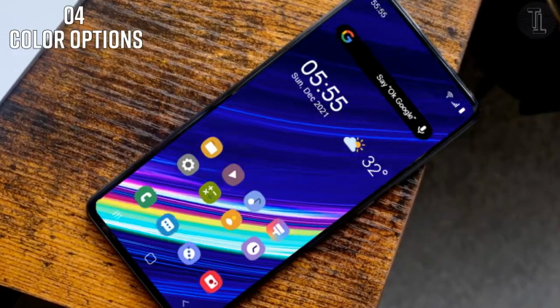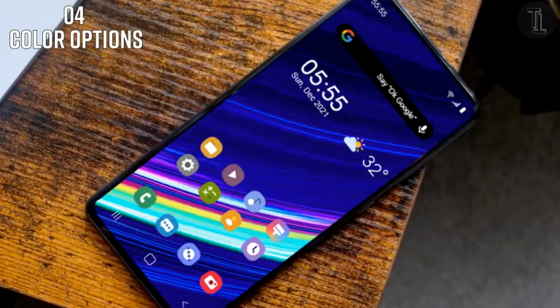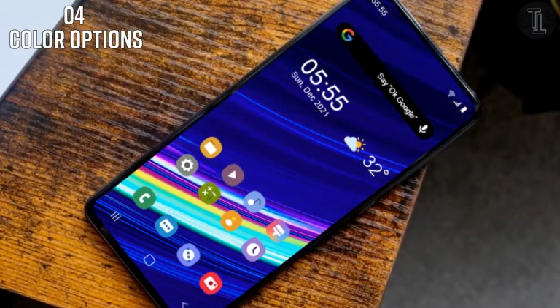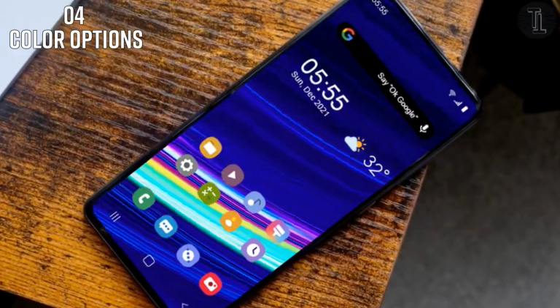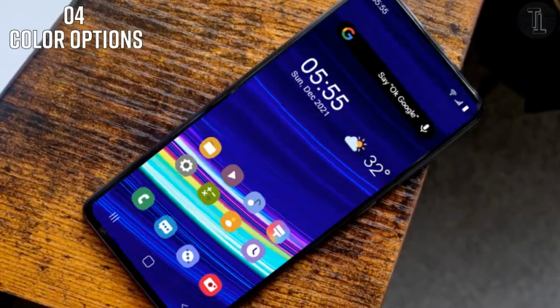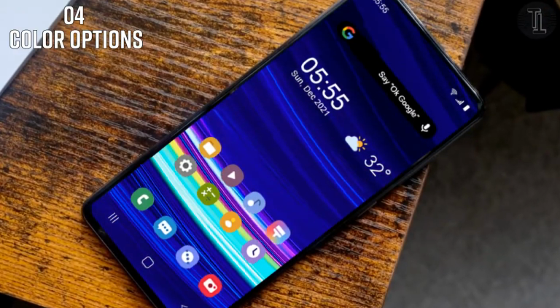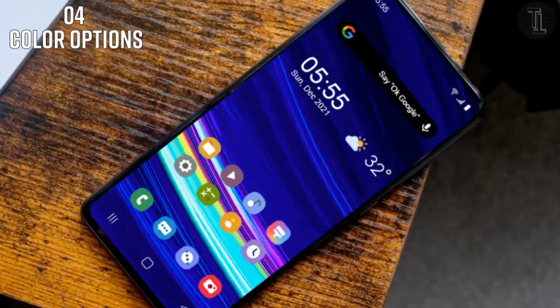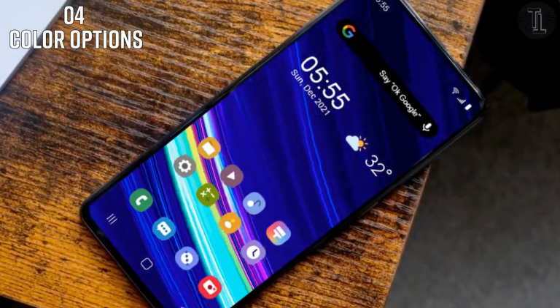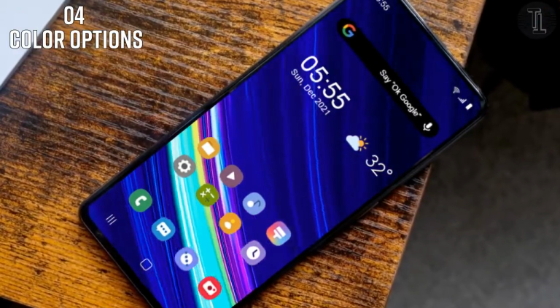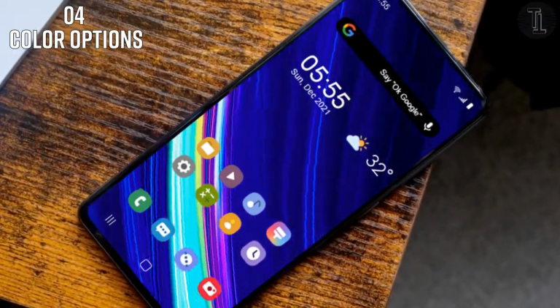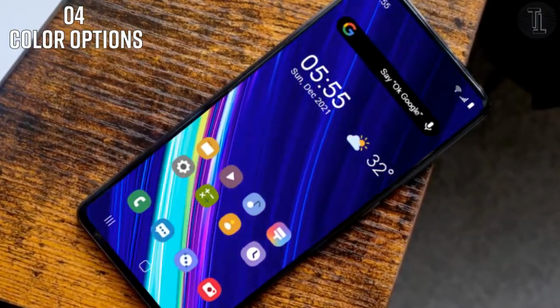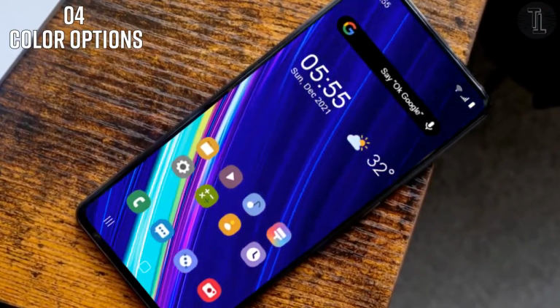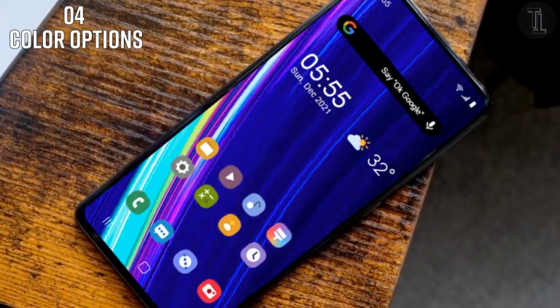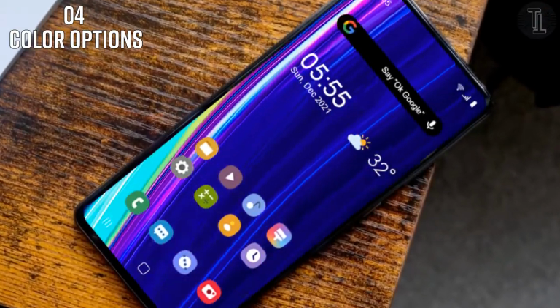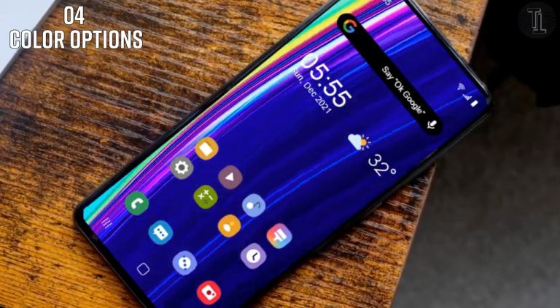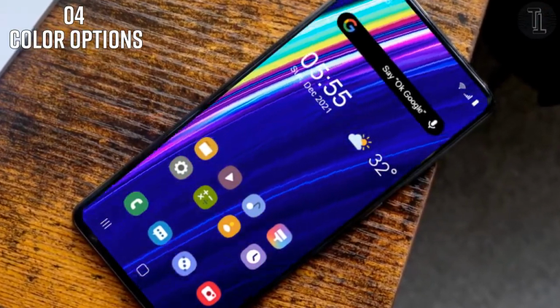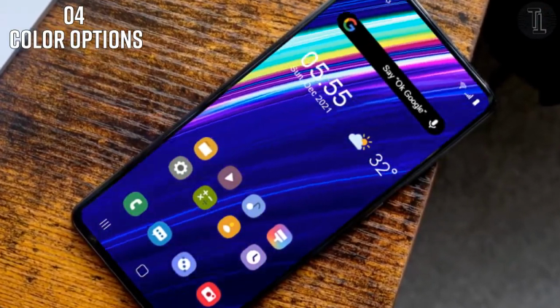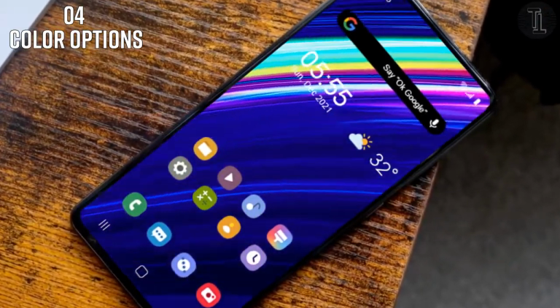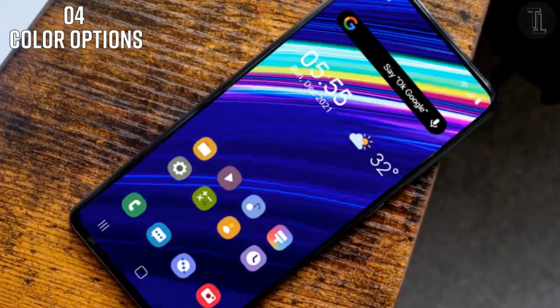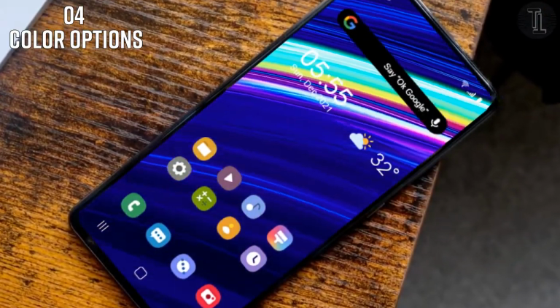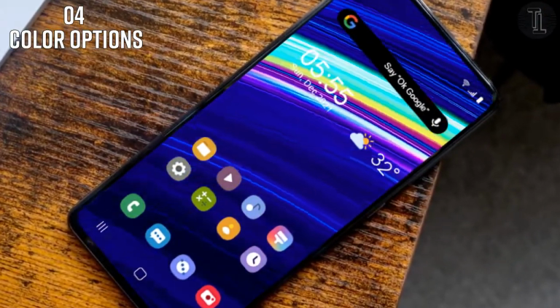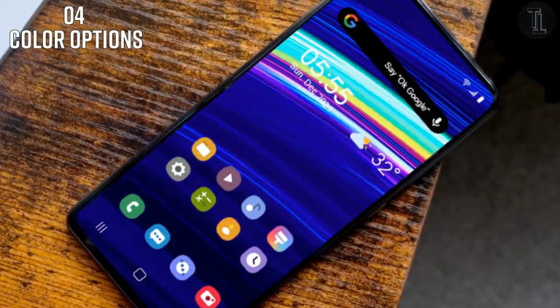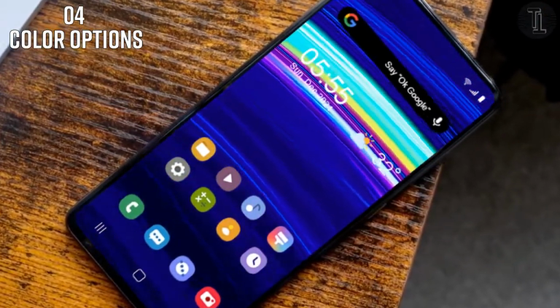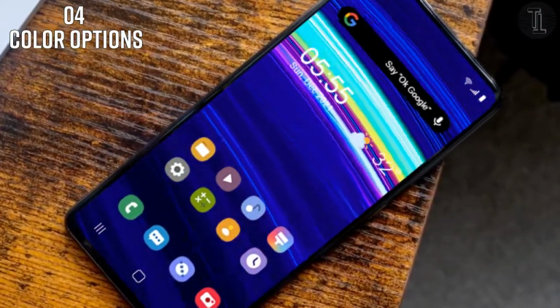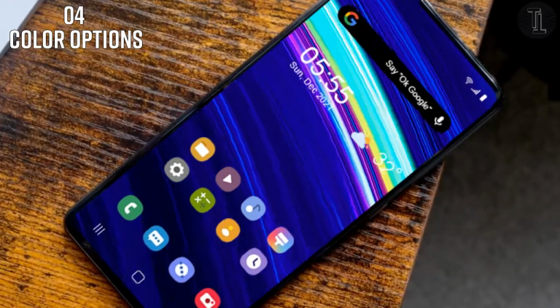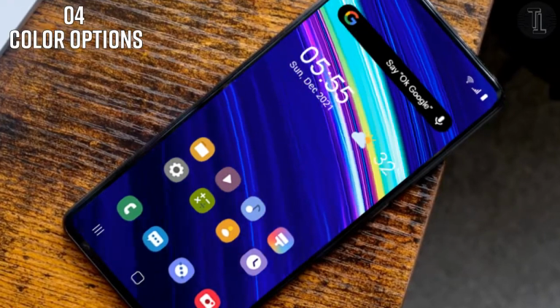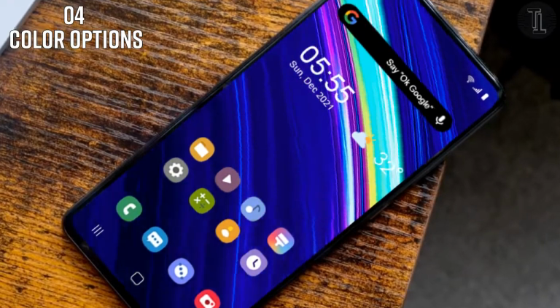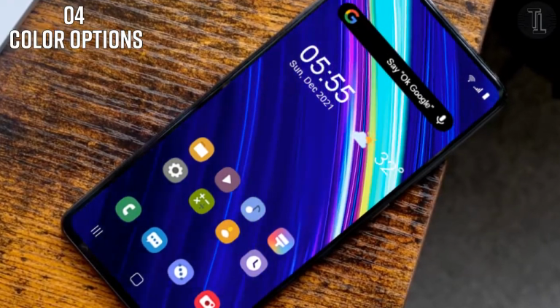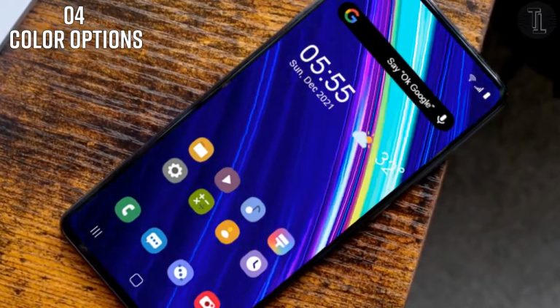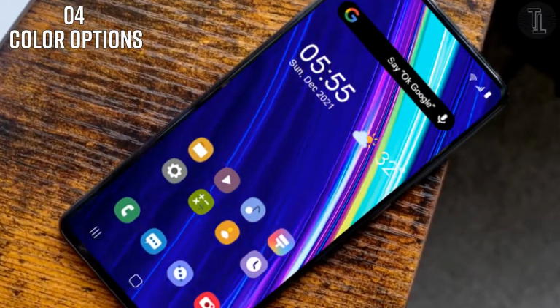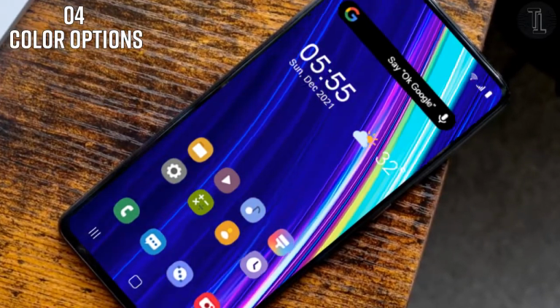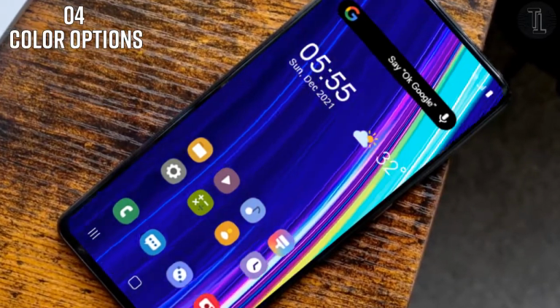According to a recent report from Sammobile, the Galaxy S21 FE will be released in four color options including gray, pink, violet, and white.